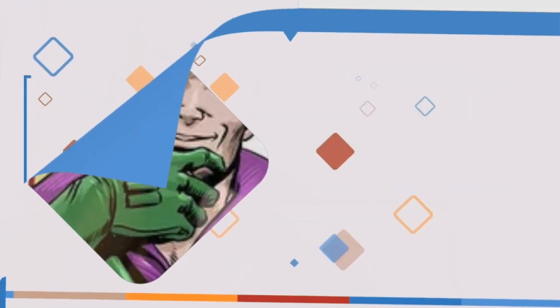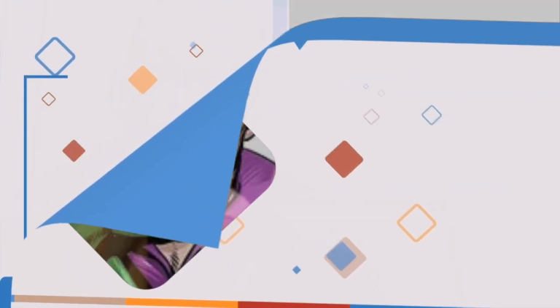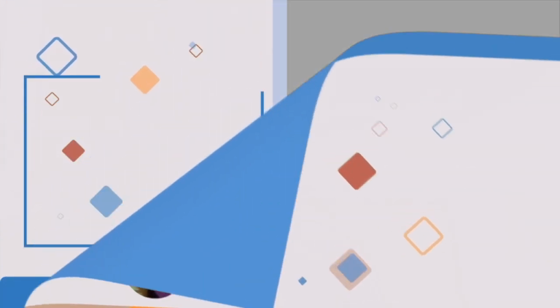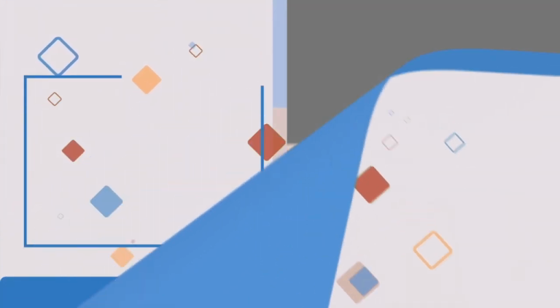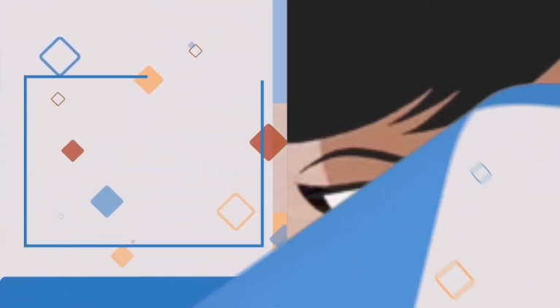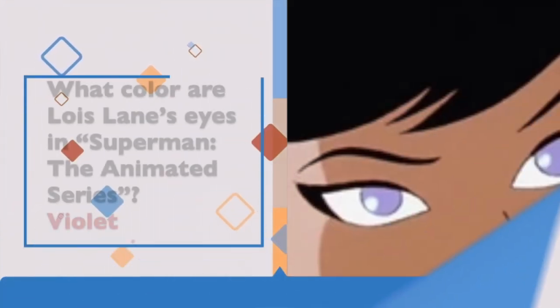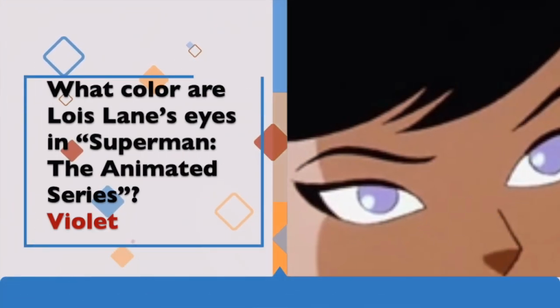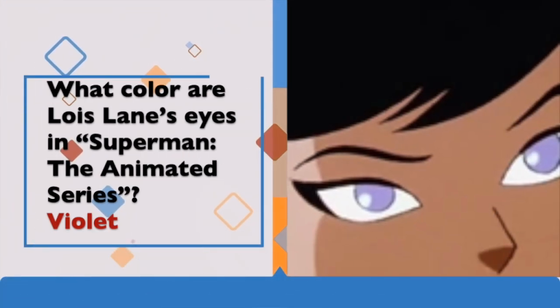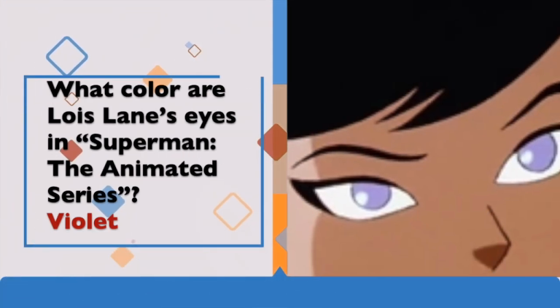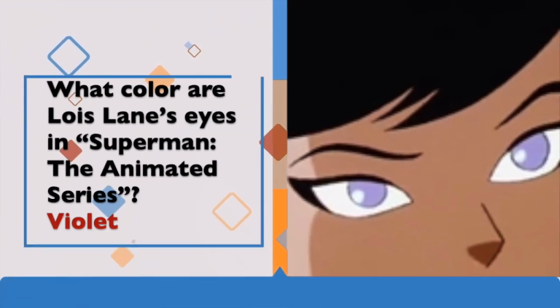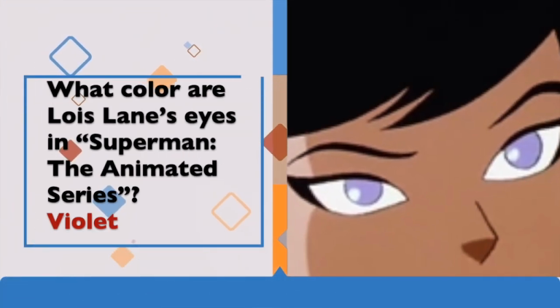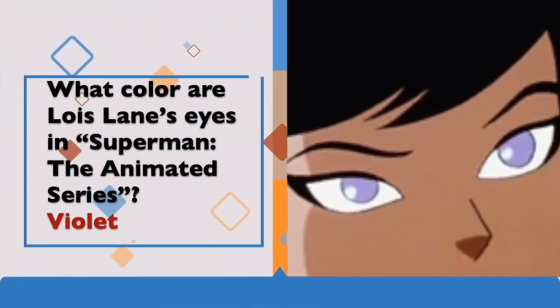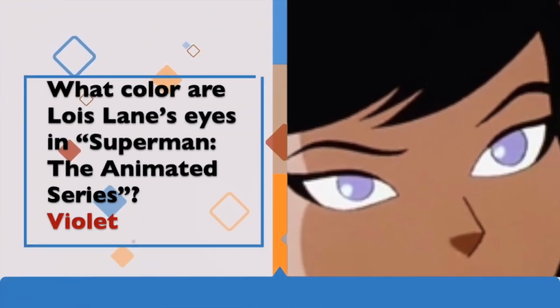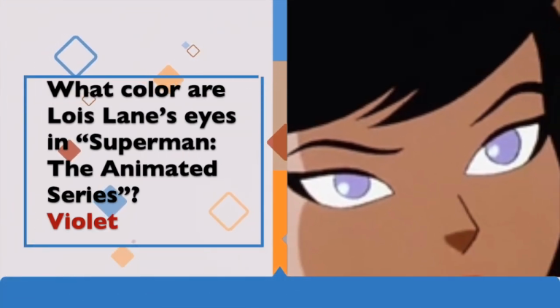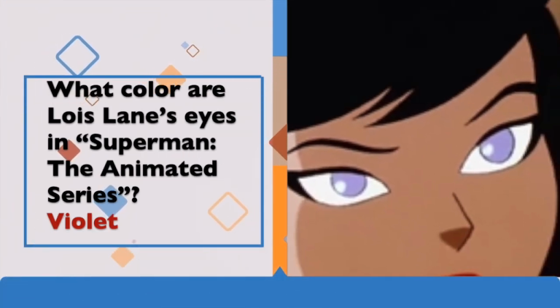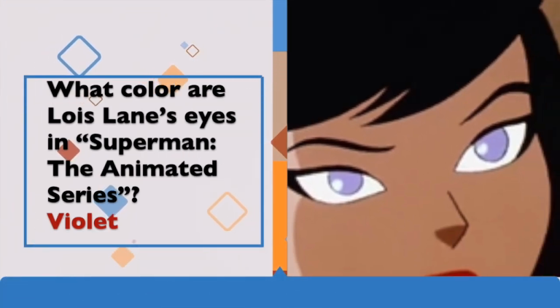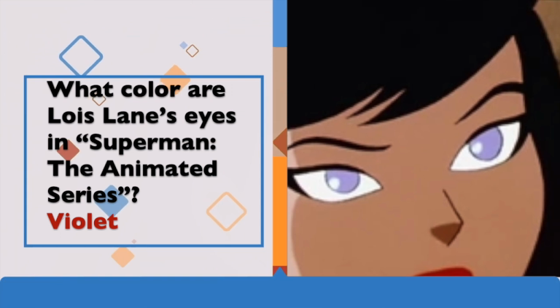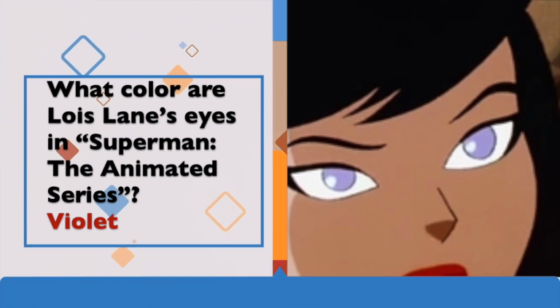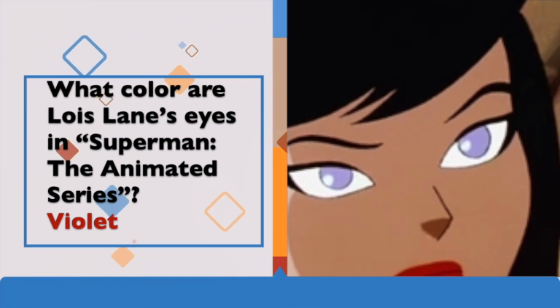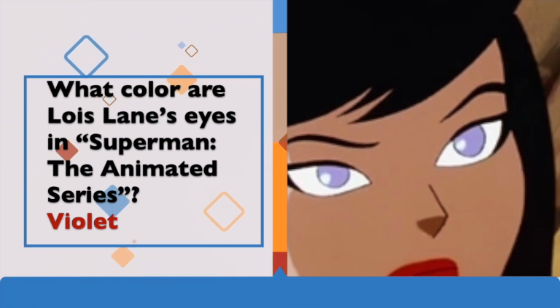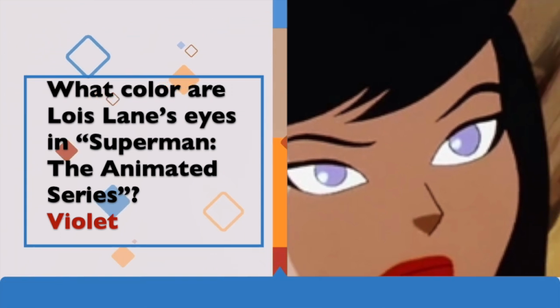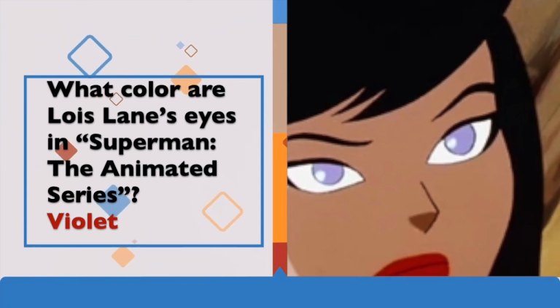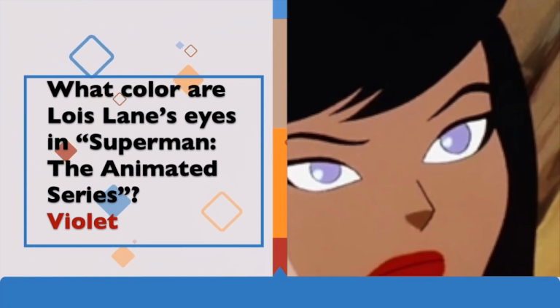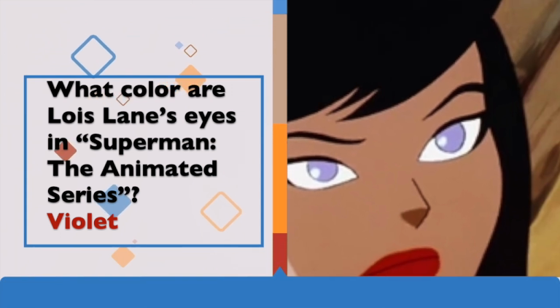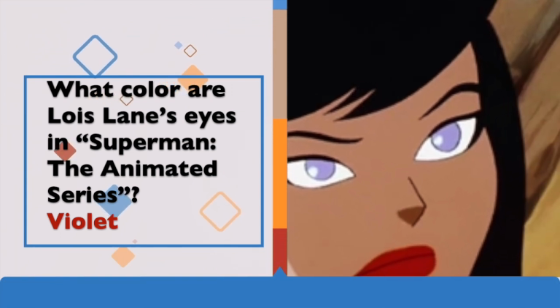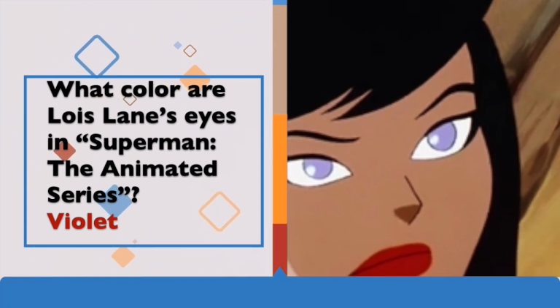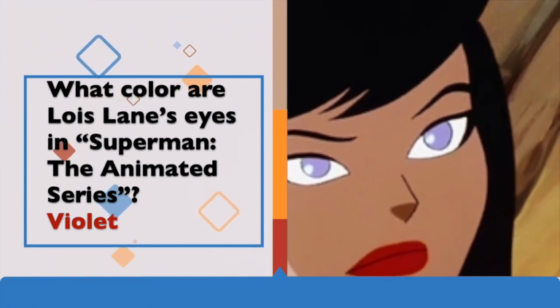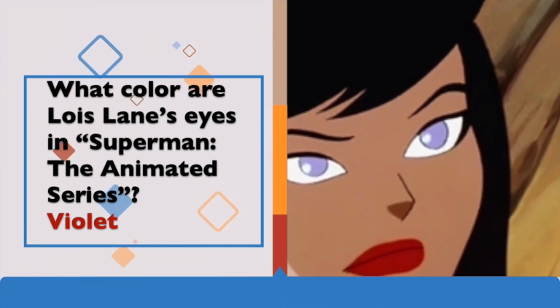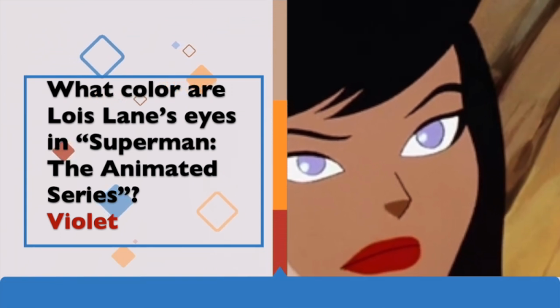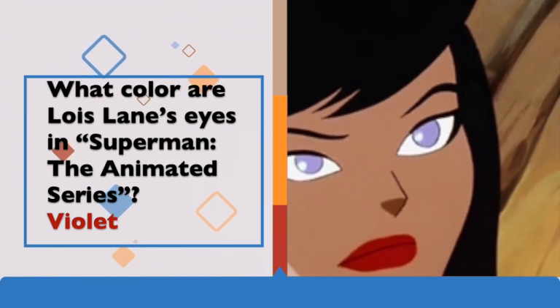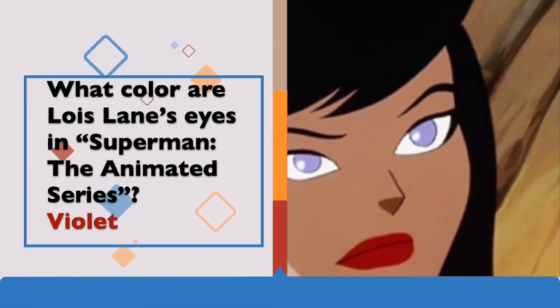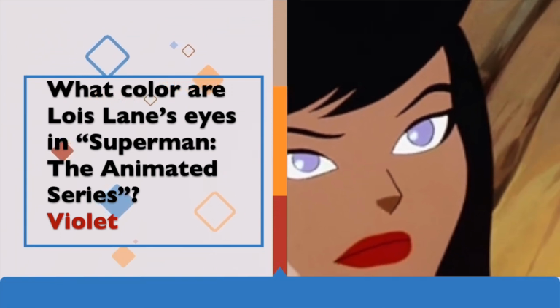Question 2 was: what colour are Lois Lane's eyes in Superman the Animated Series? The answer: violet.